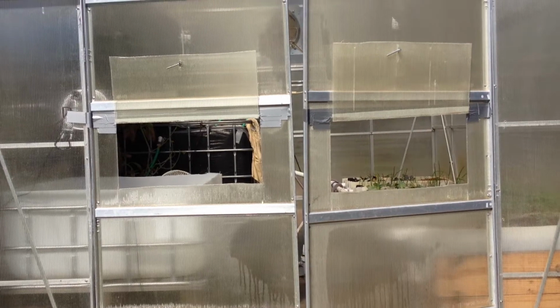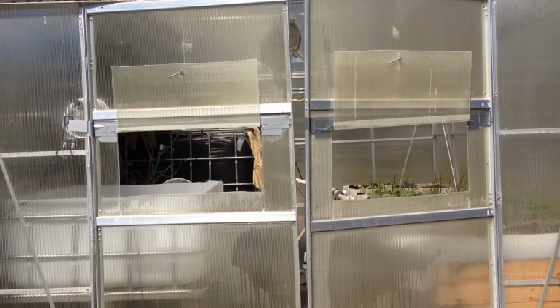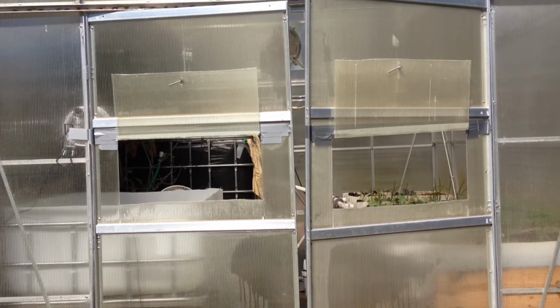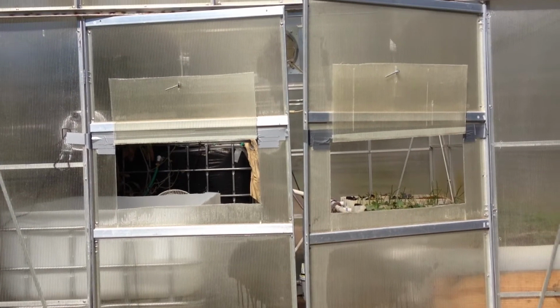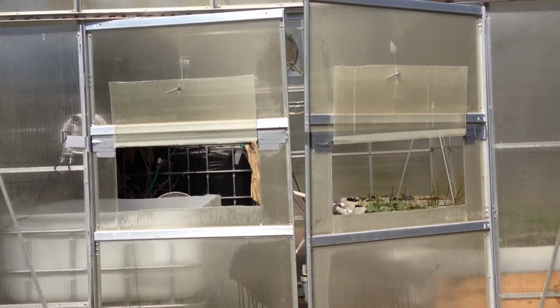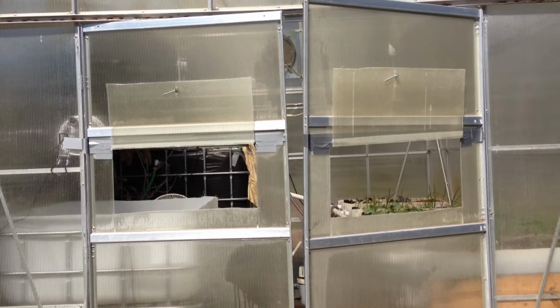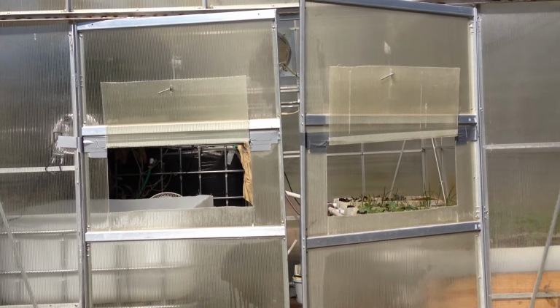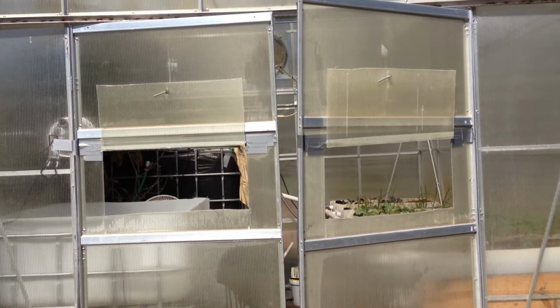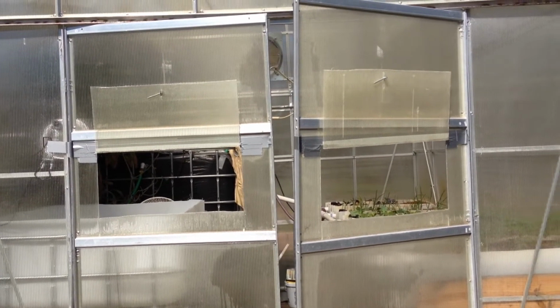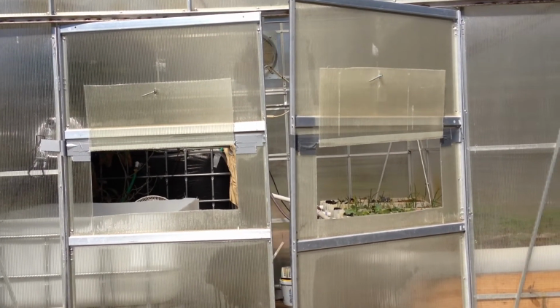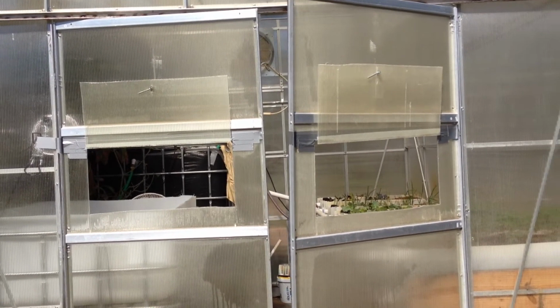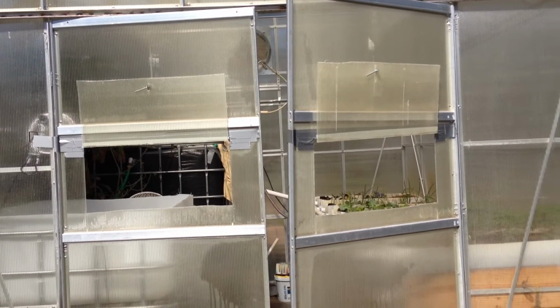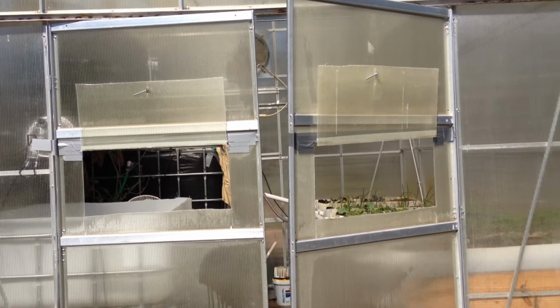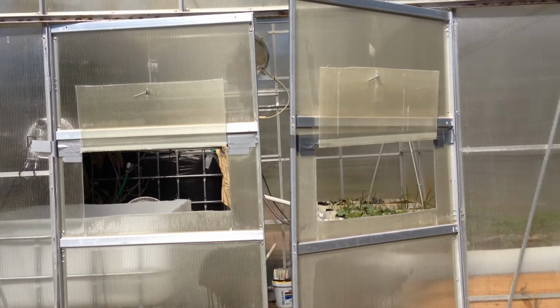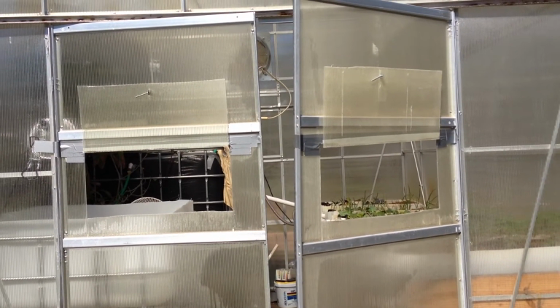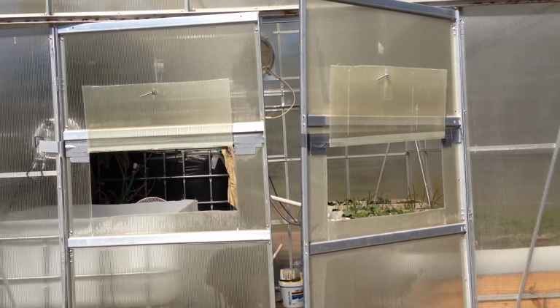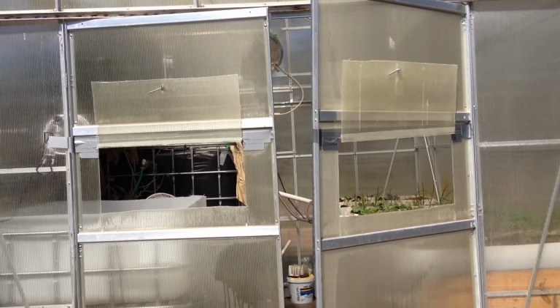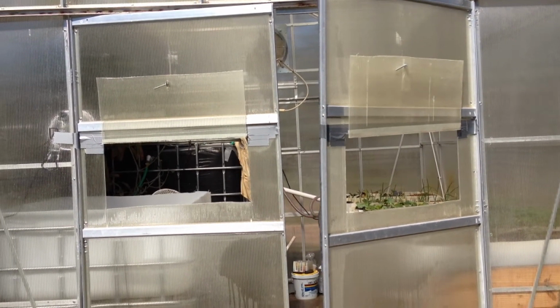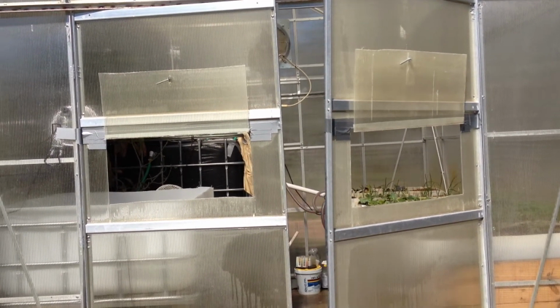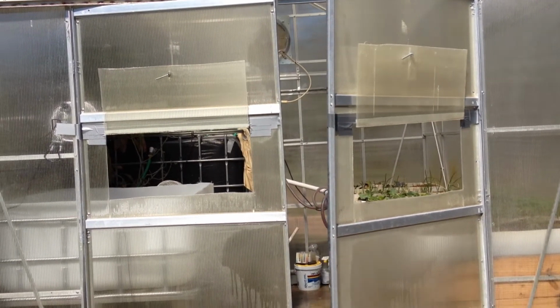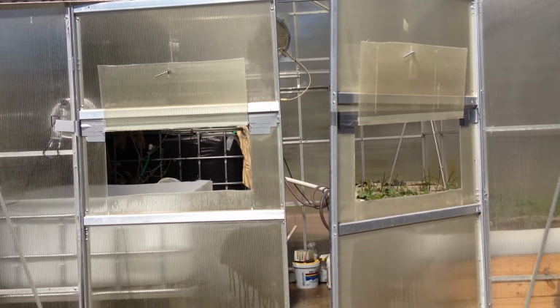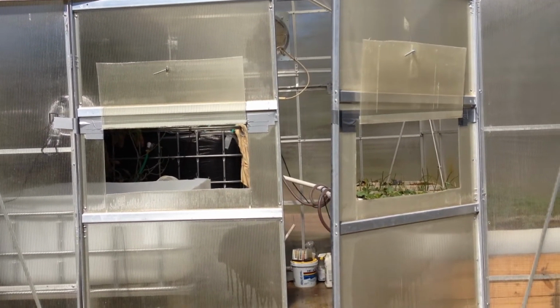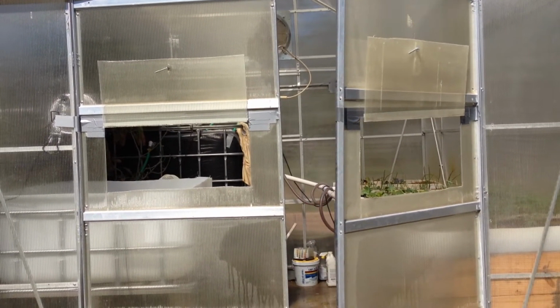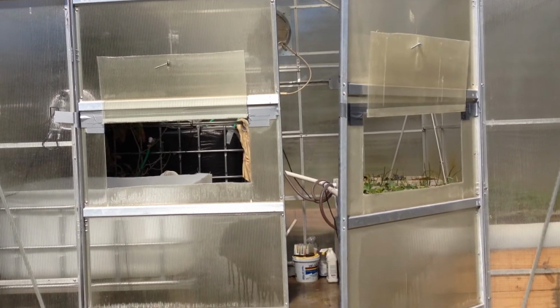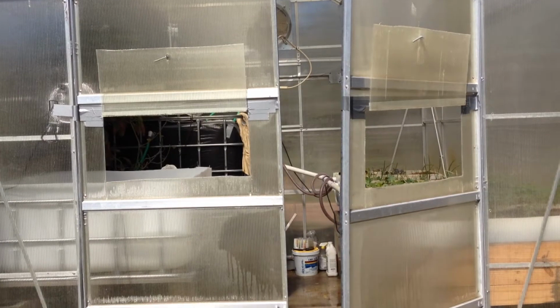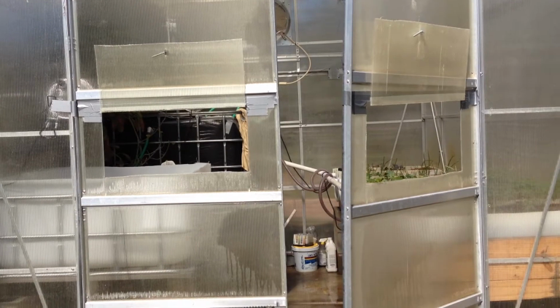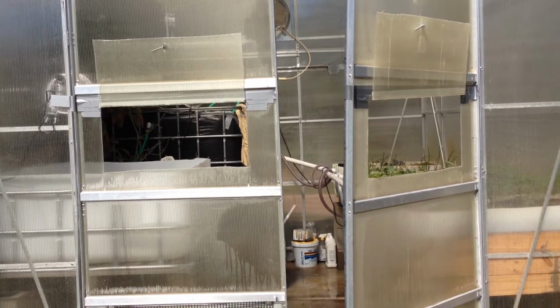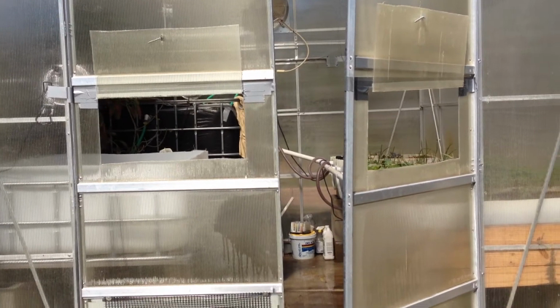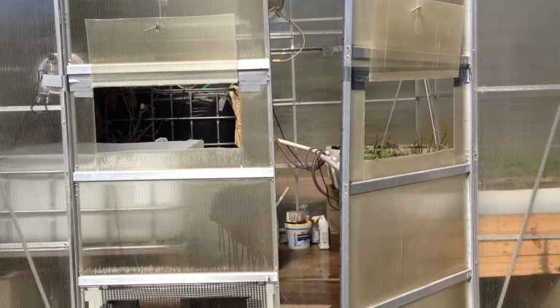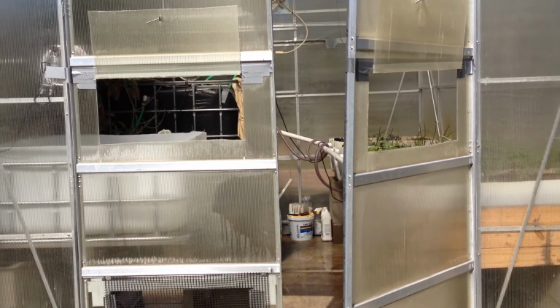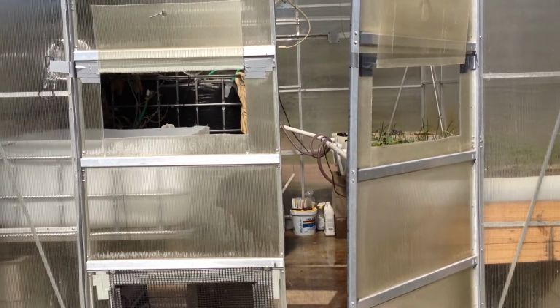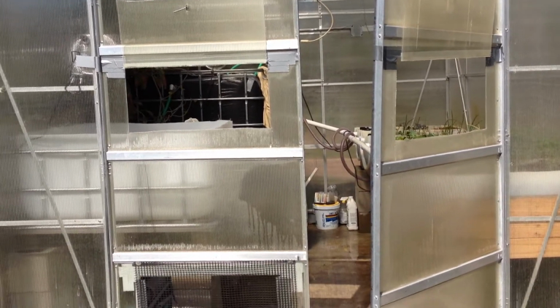Hi, it's Al, and I wanted to do a quick follow-up on the aquaponics system.